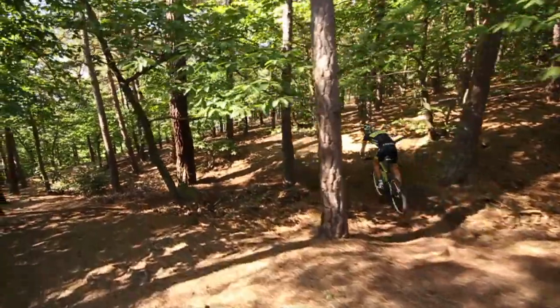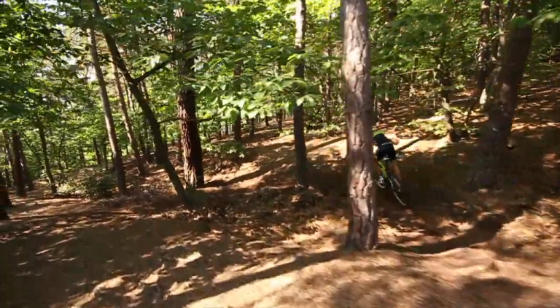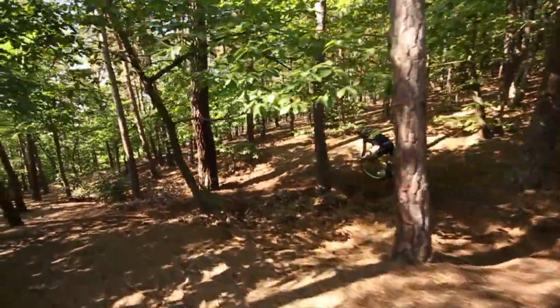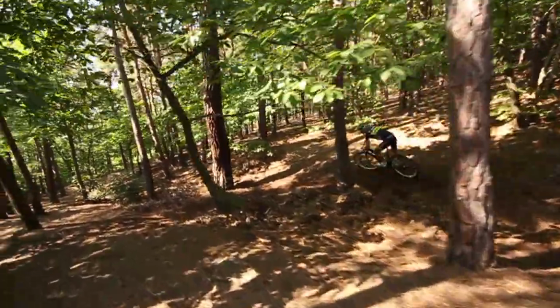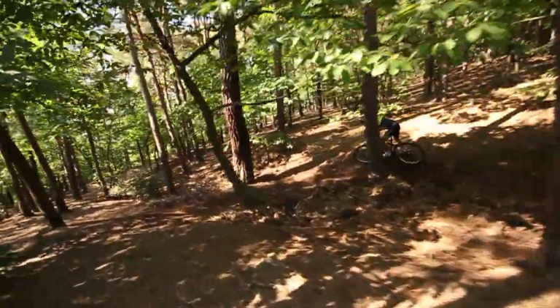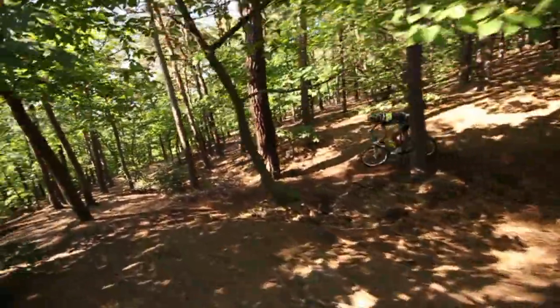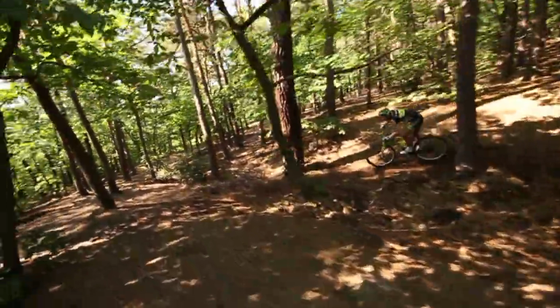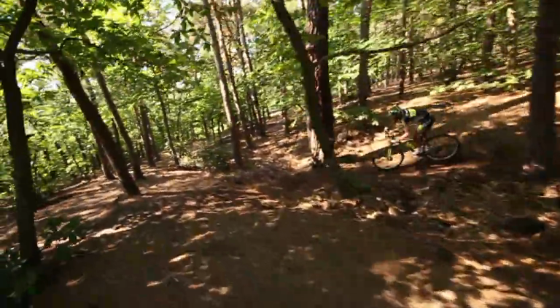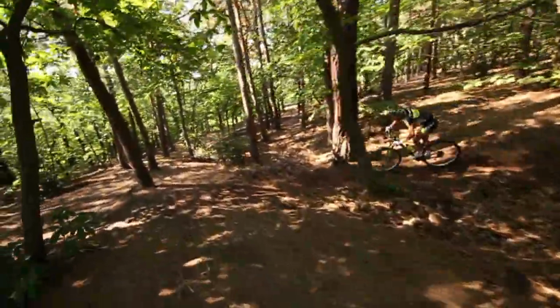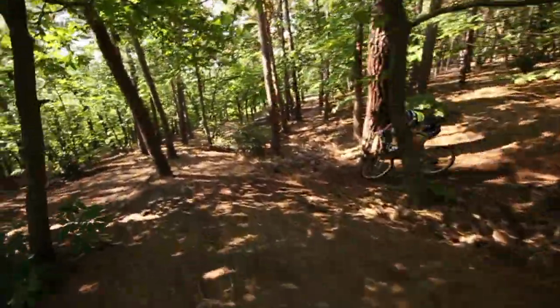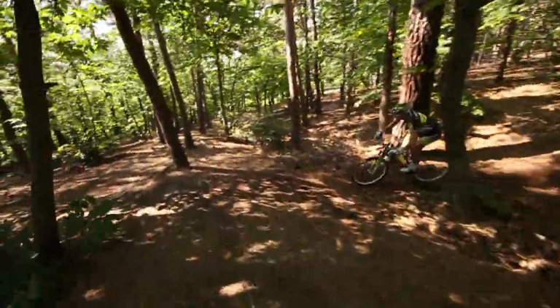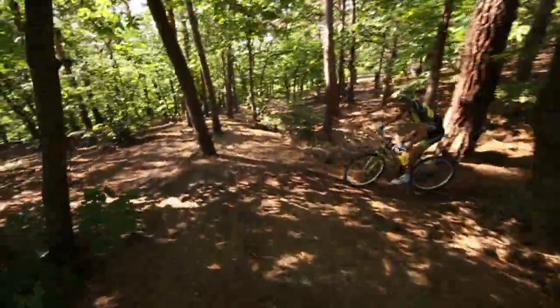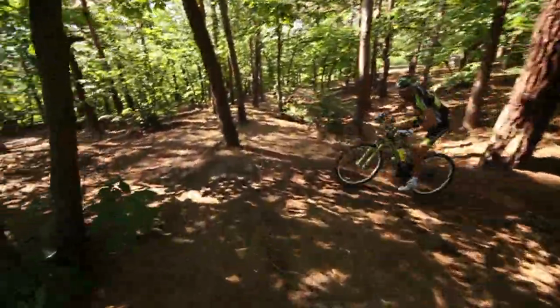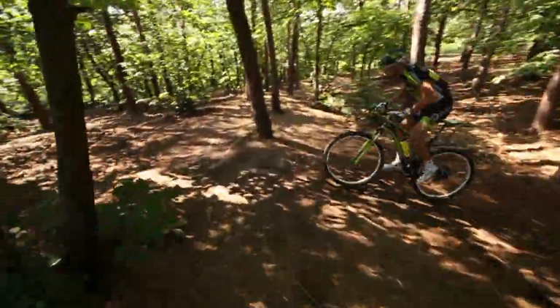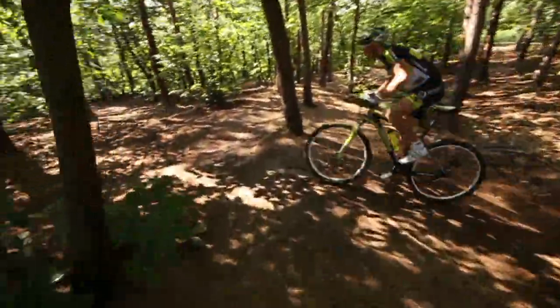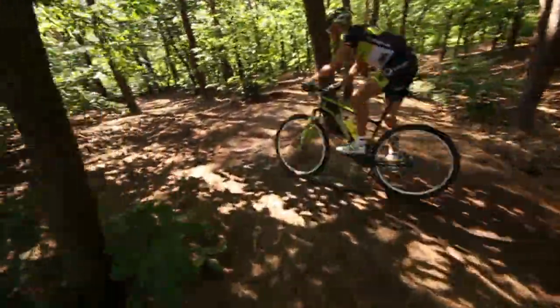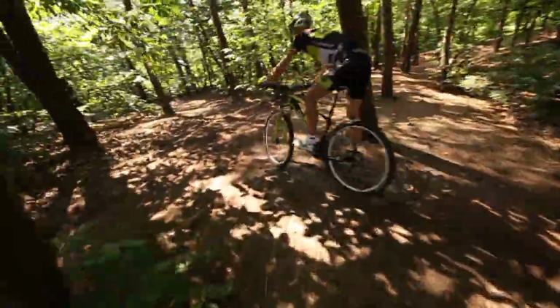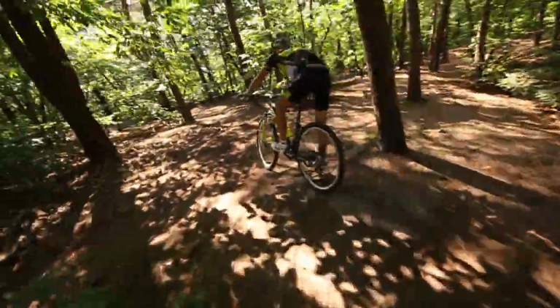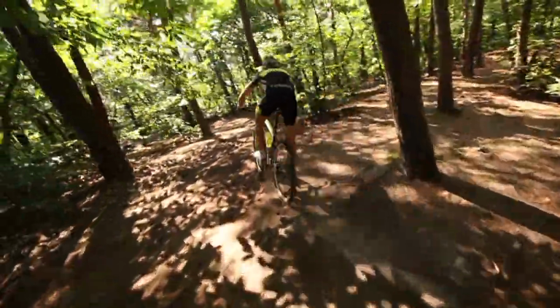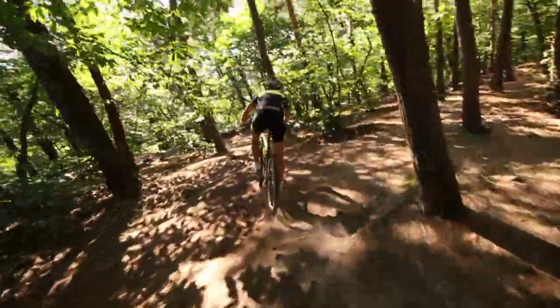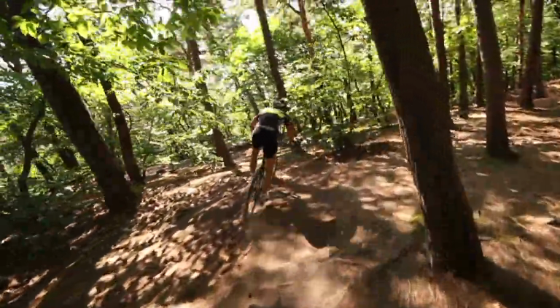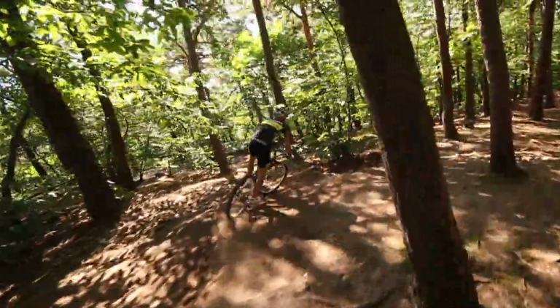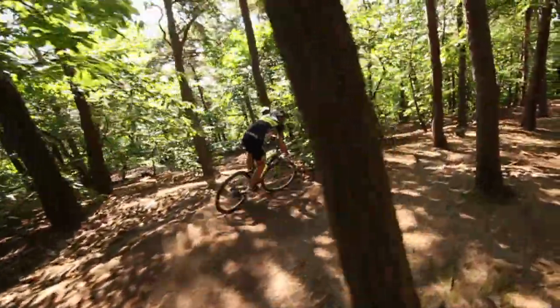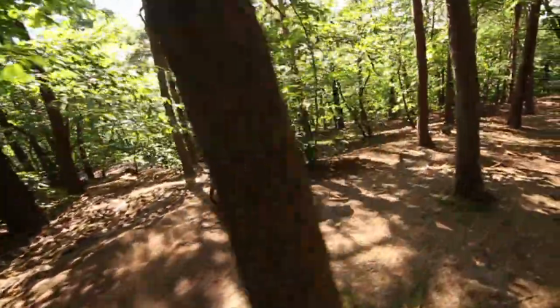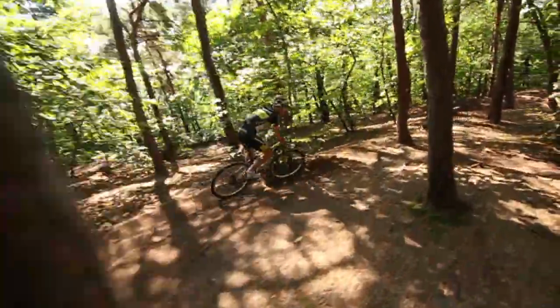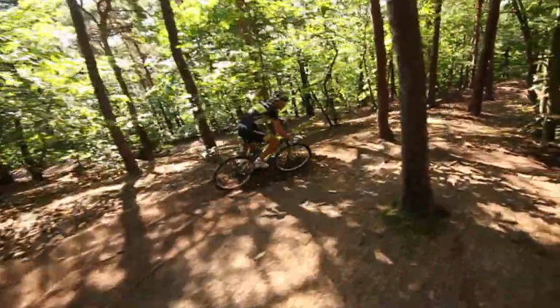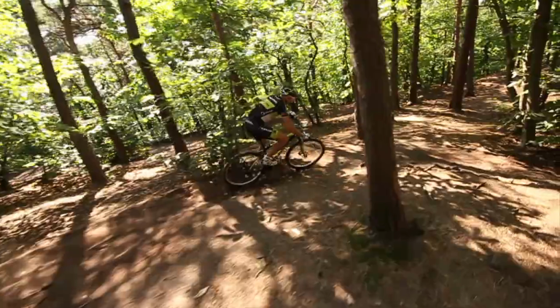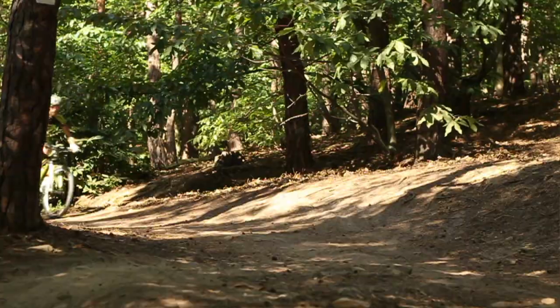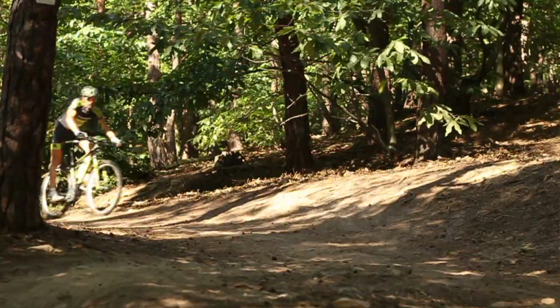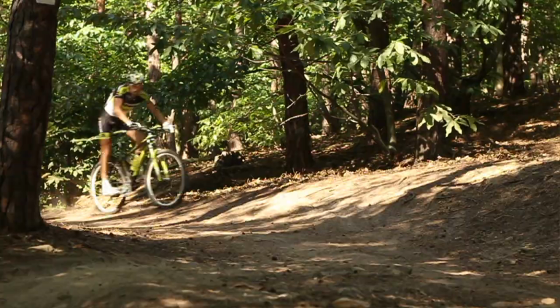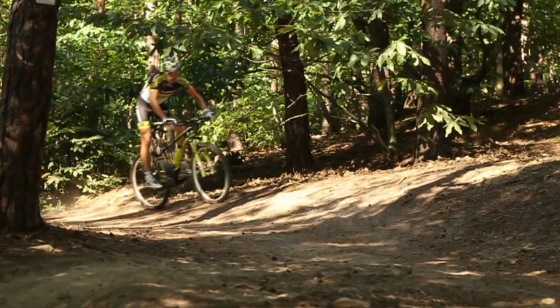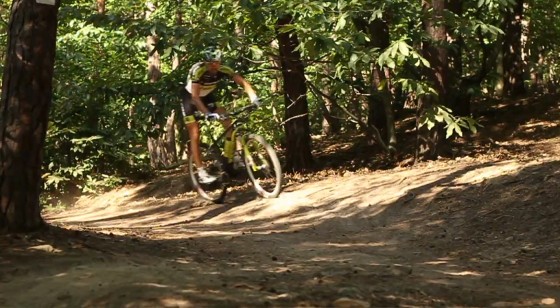With the Grand Canyon CF SLX range, you're already well on the way to the podium.